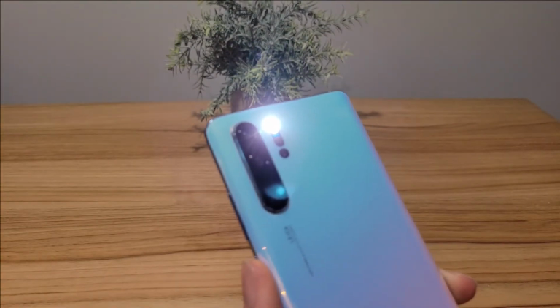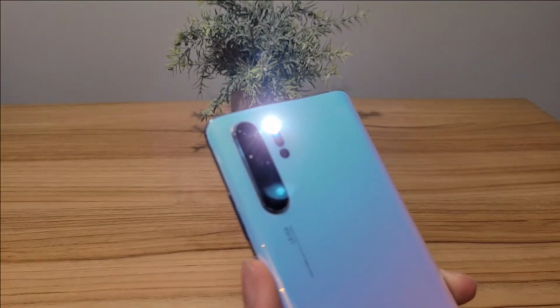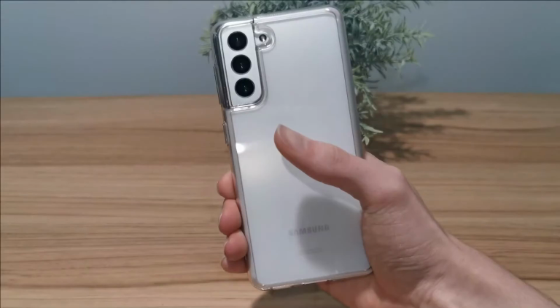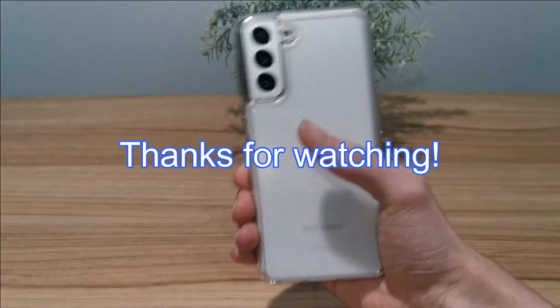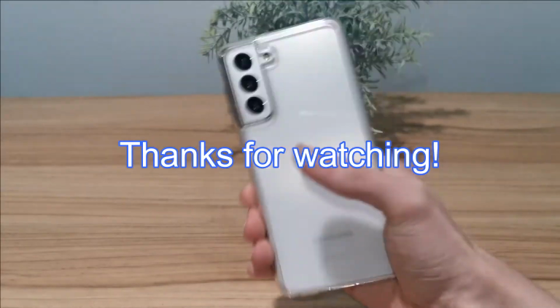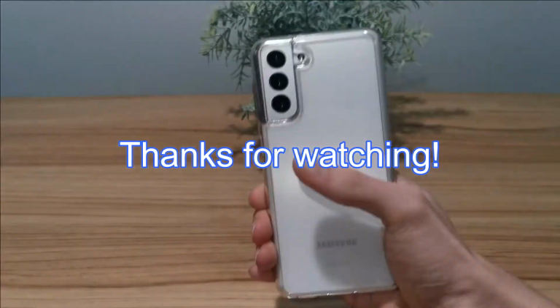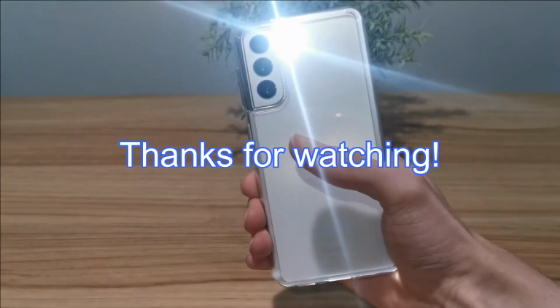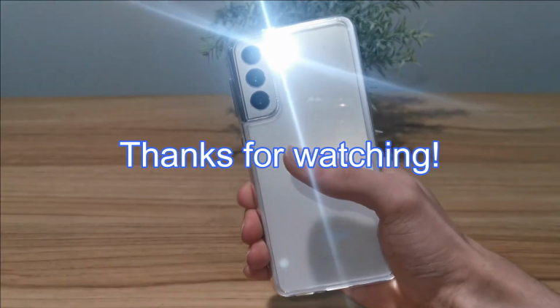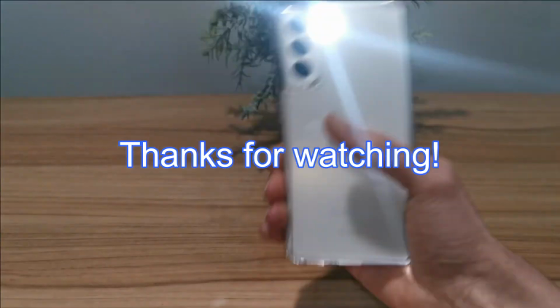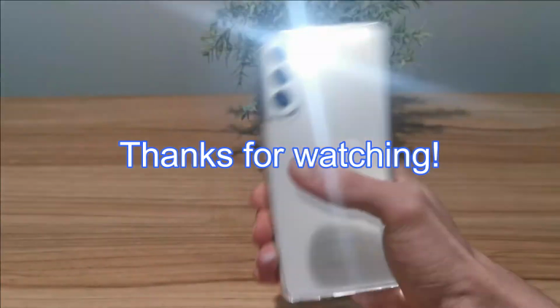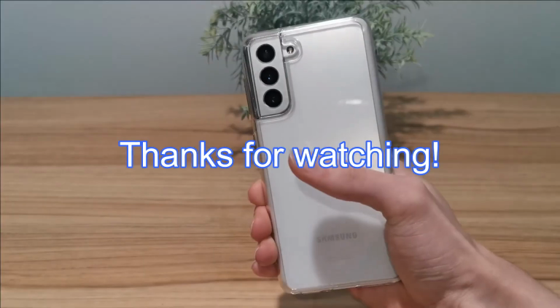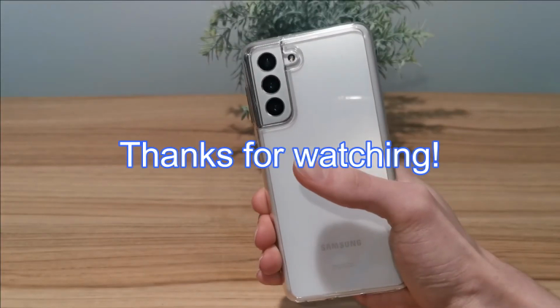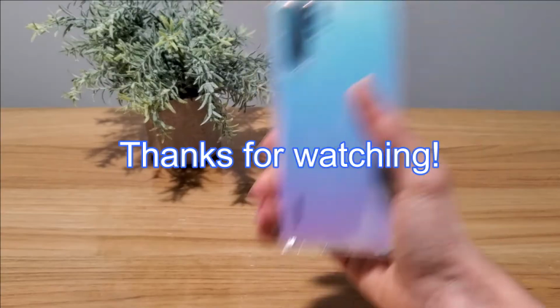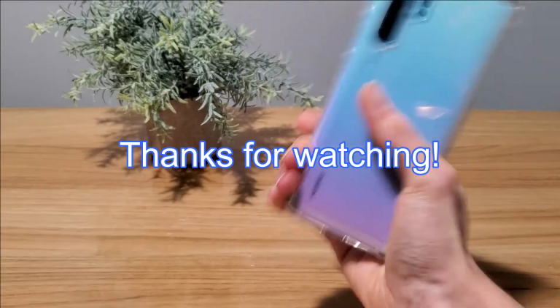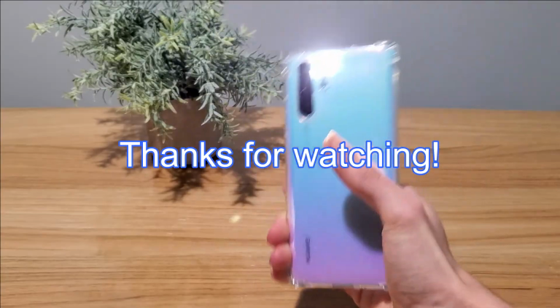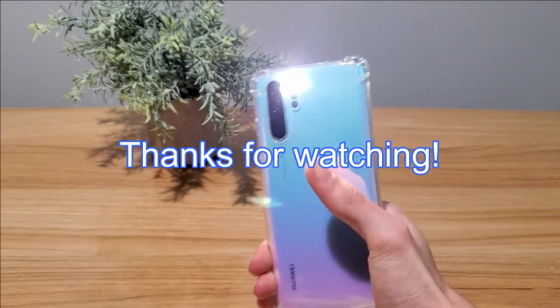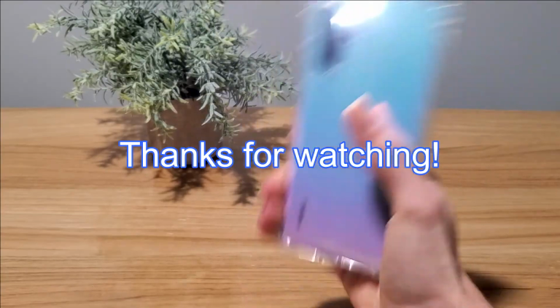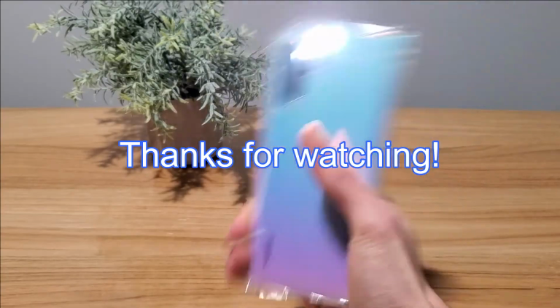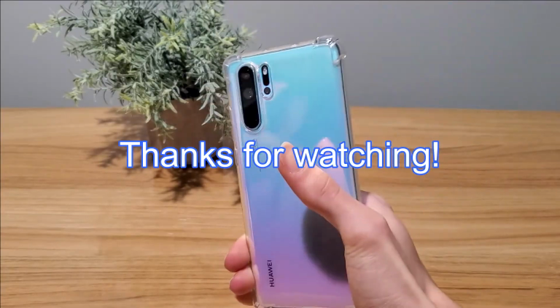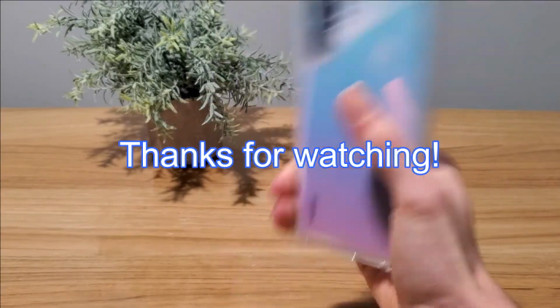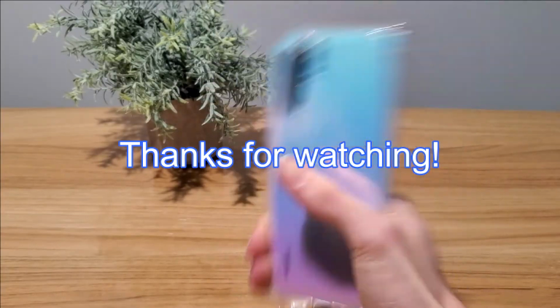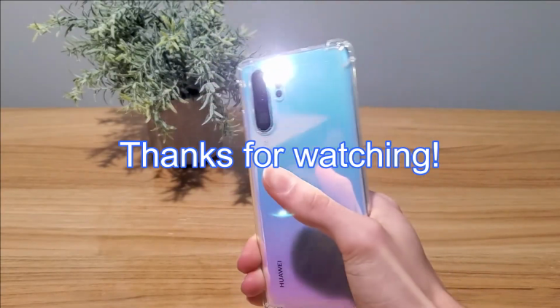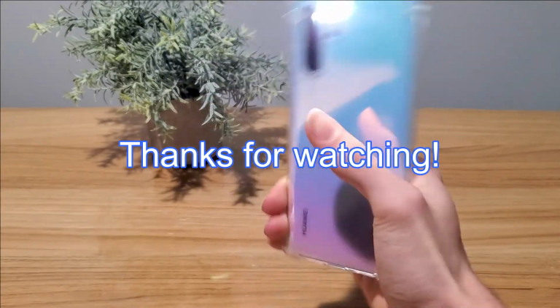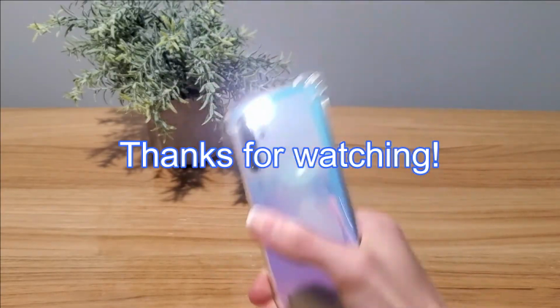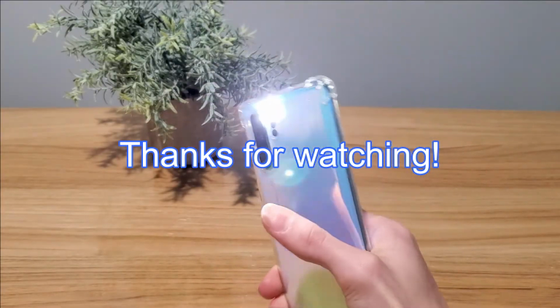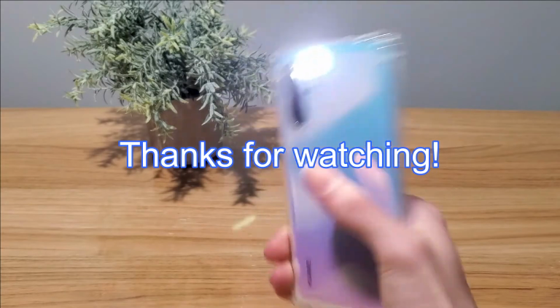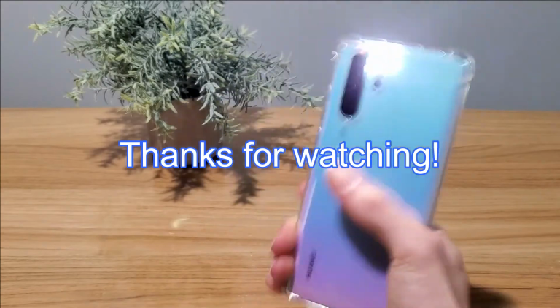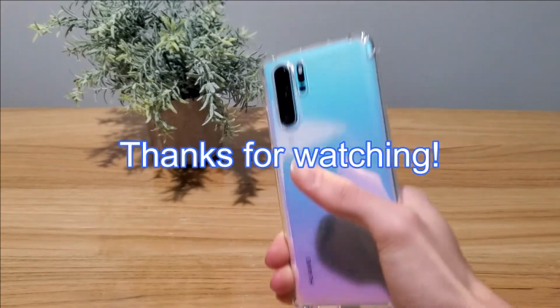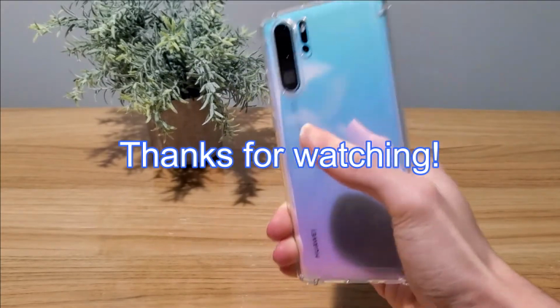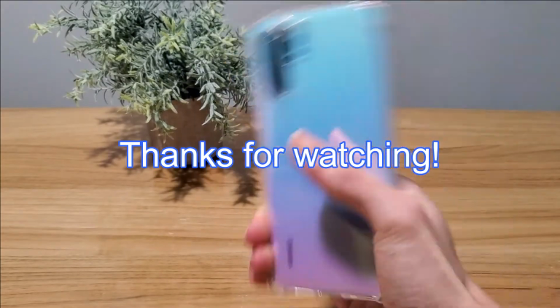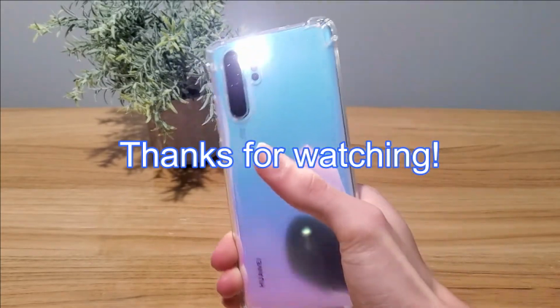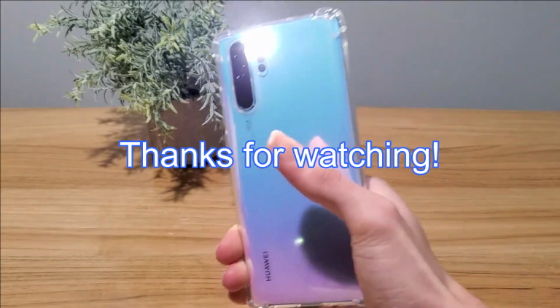Thanks for watching guys, I hope you enjoyed. If you liked this video make sure to give it a like, and if you want to see more content like this feel free to subscribe.